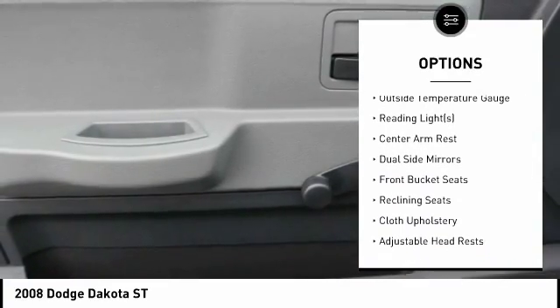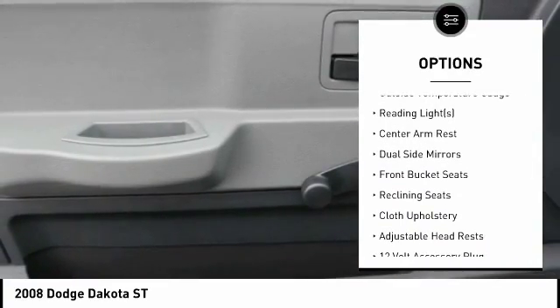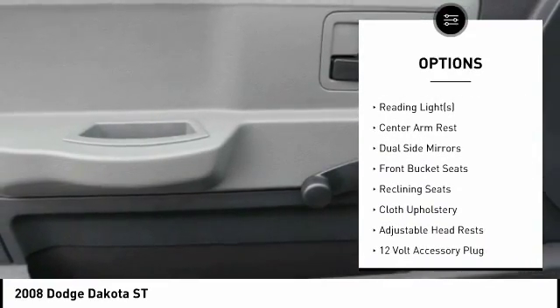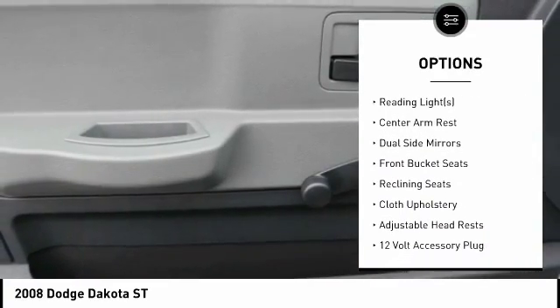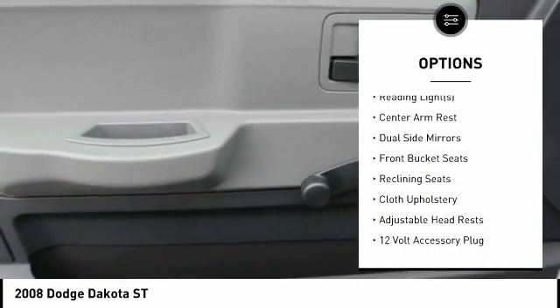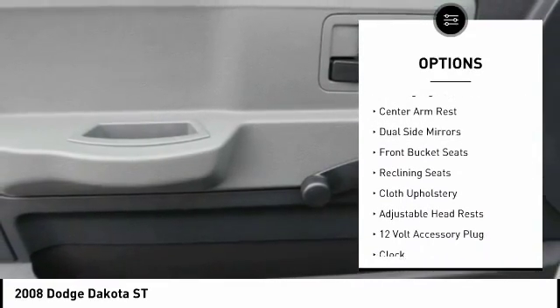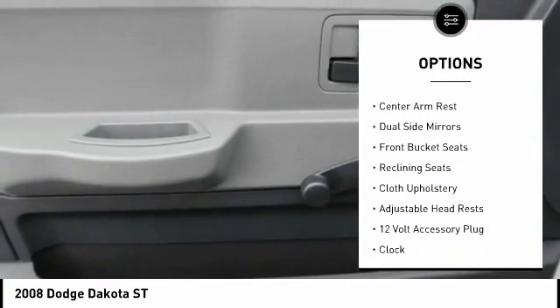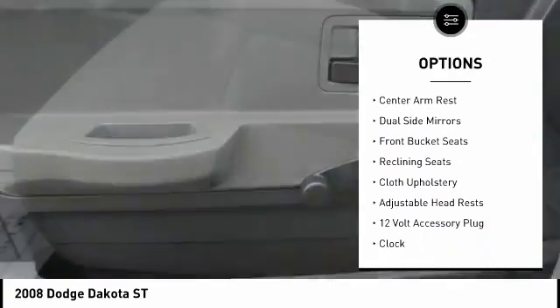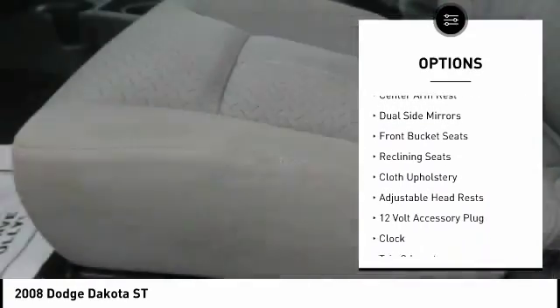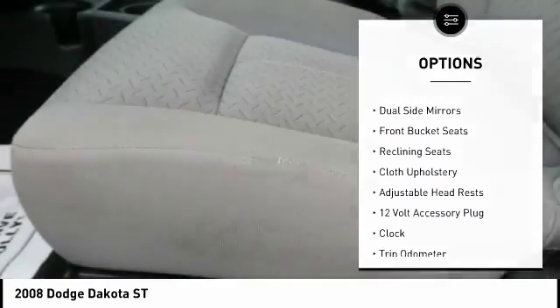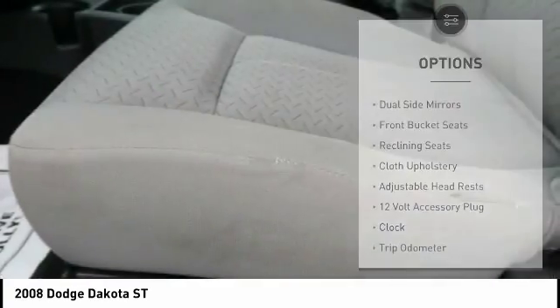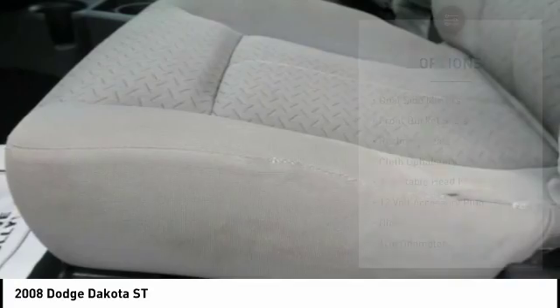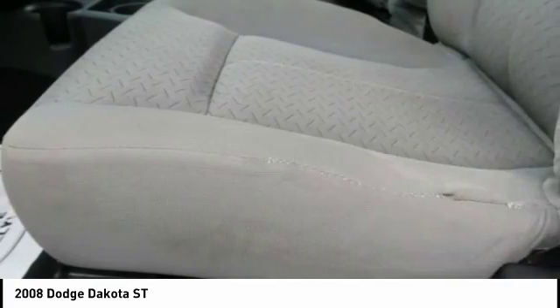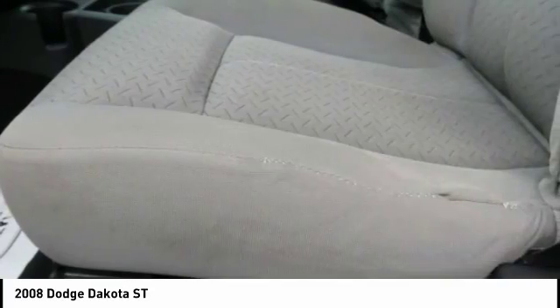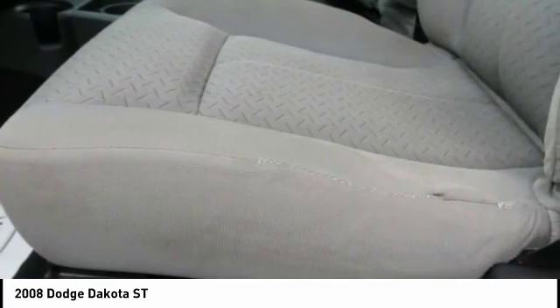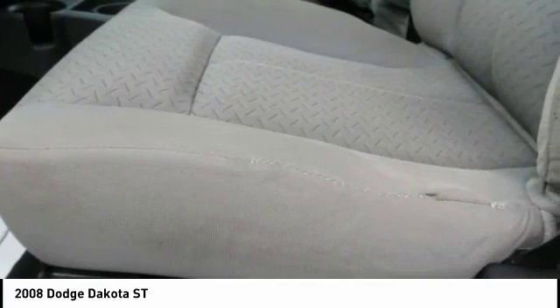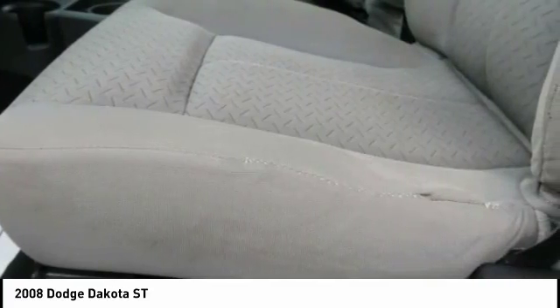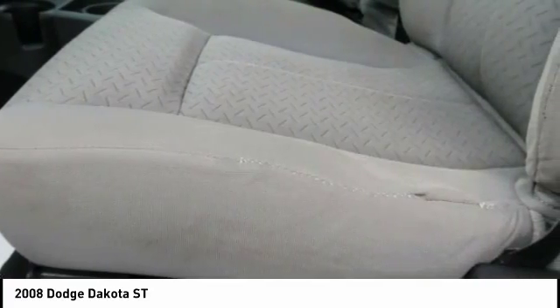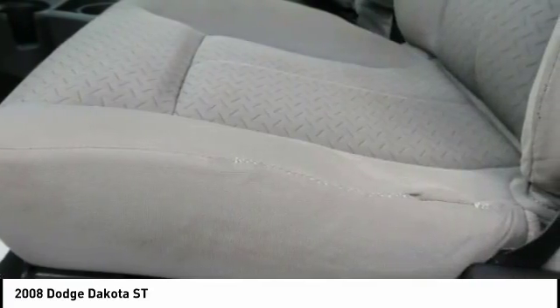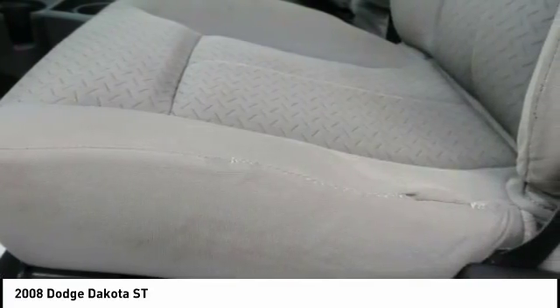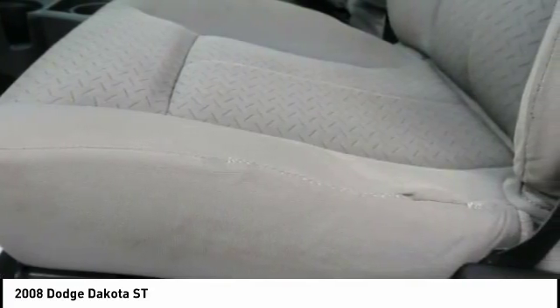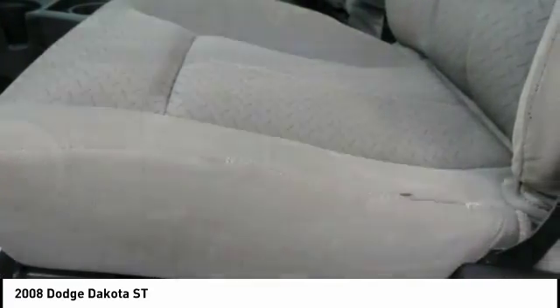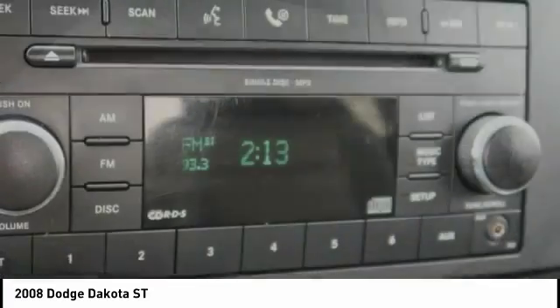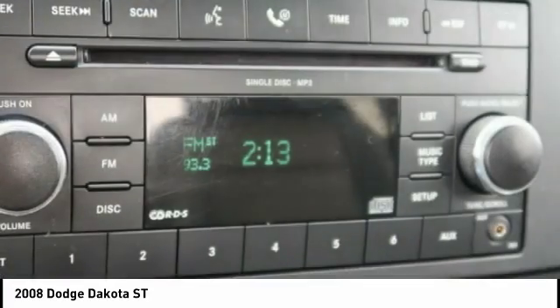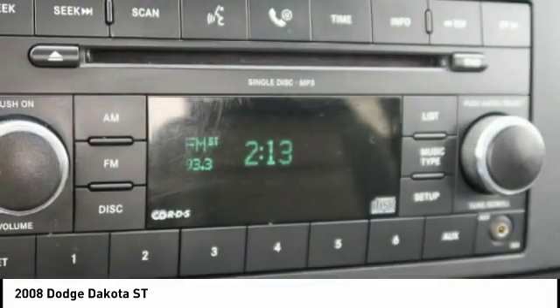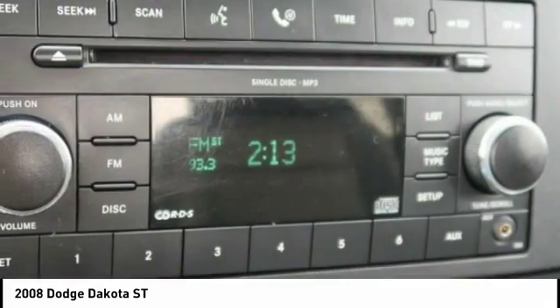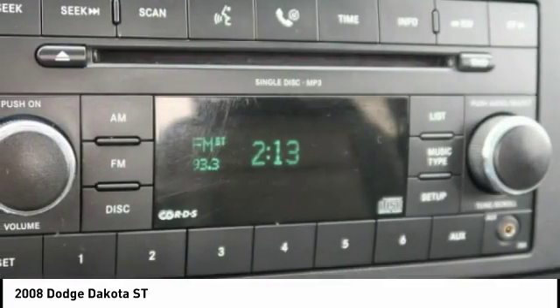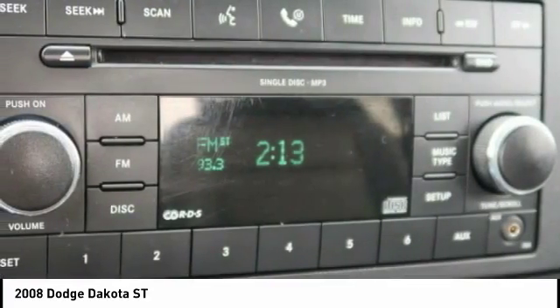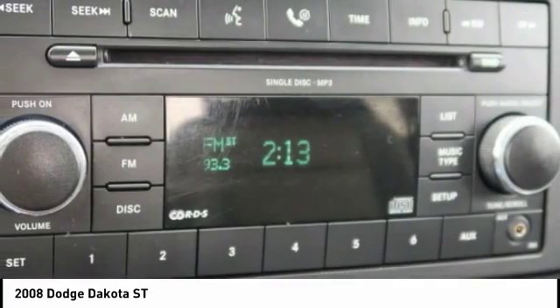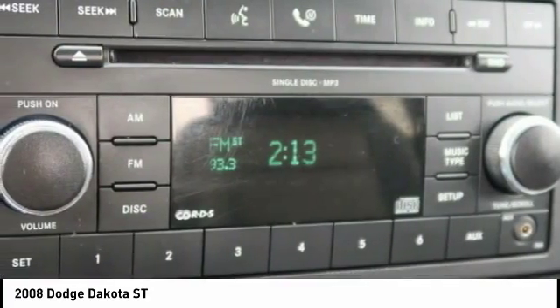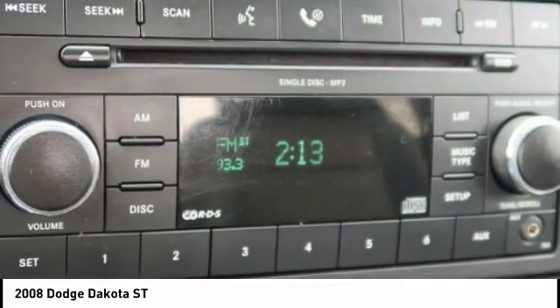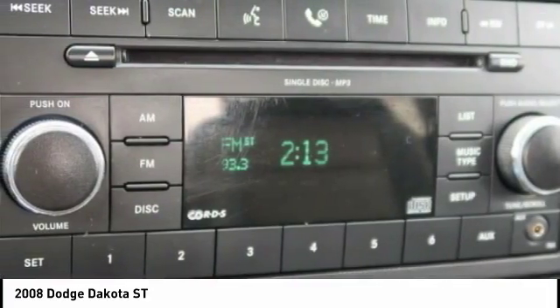Adjustable headrests, AM-FM stereo with CD player, center armrest, clock, and bedliner. Come take a test drive today.